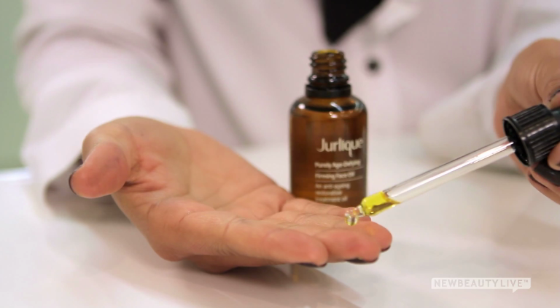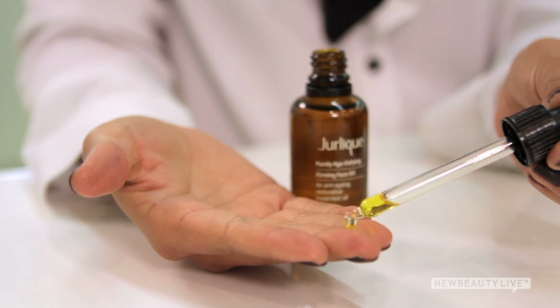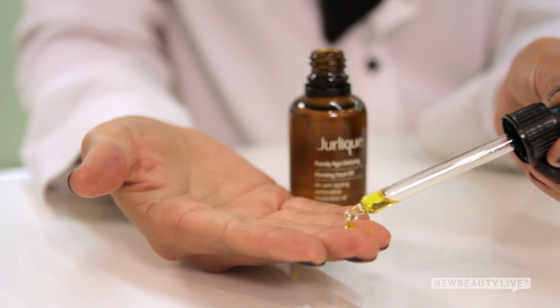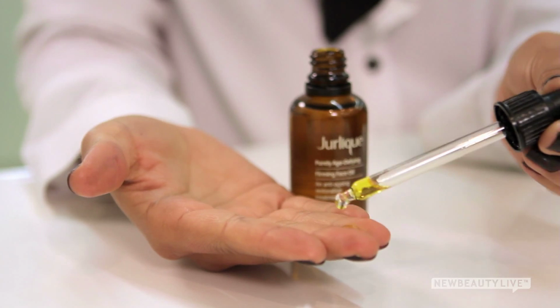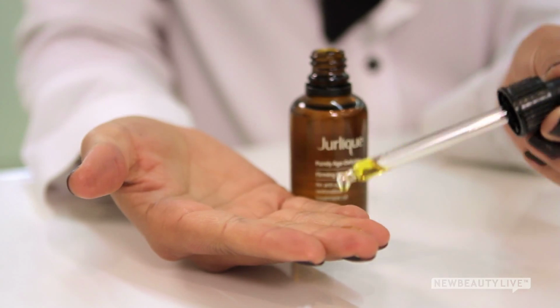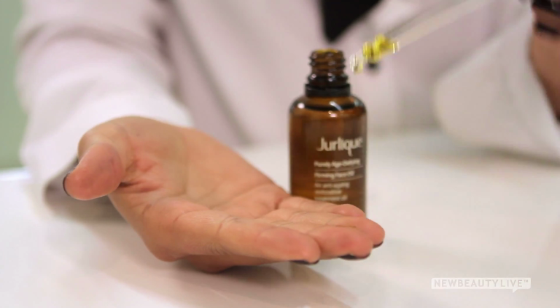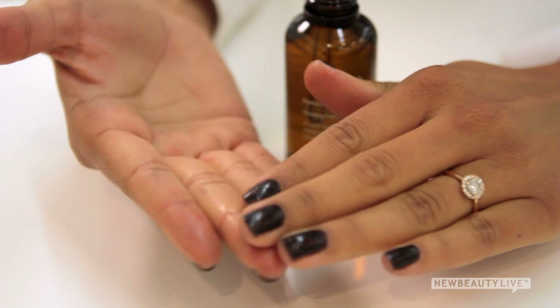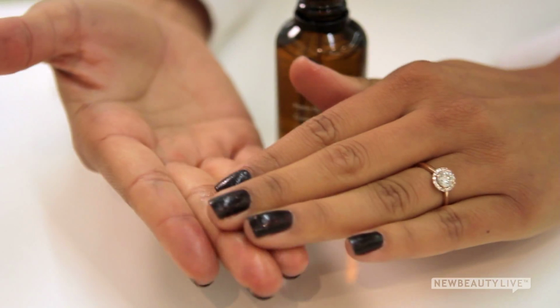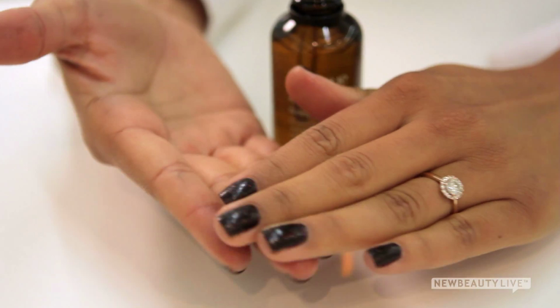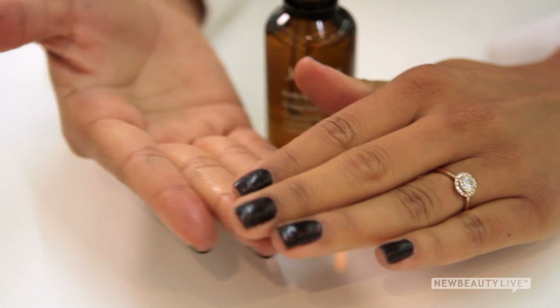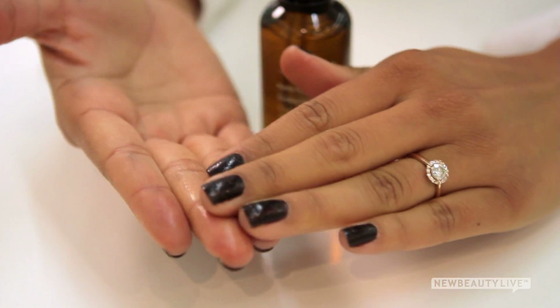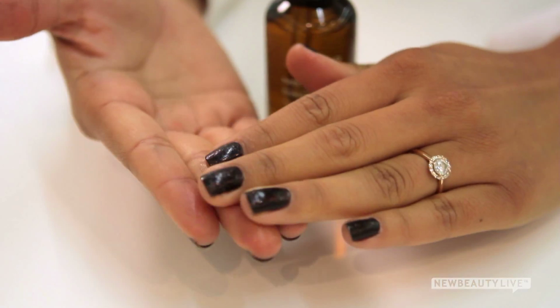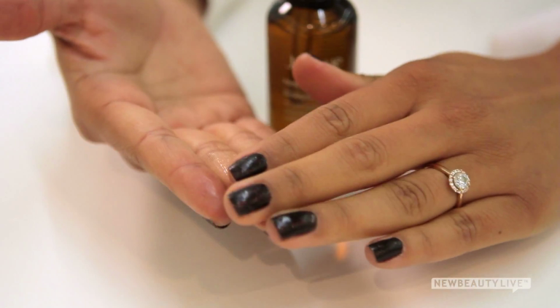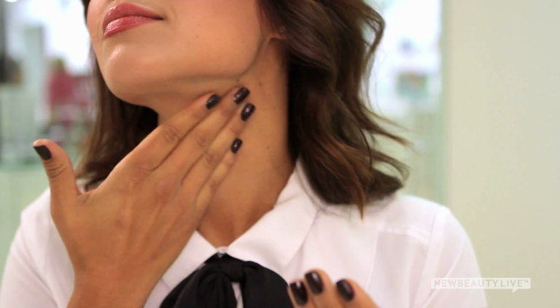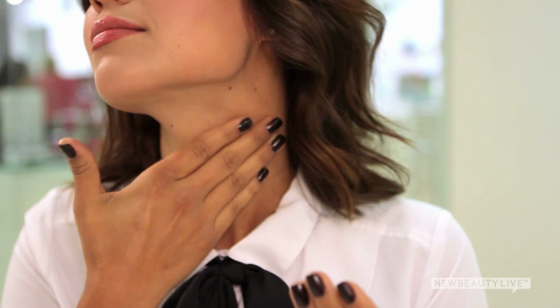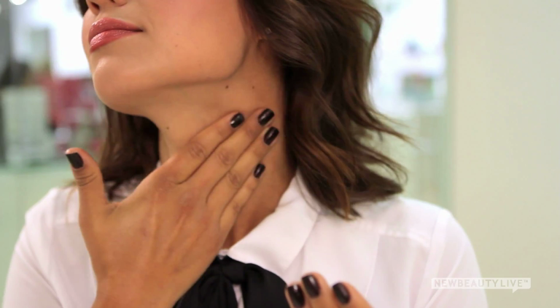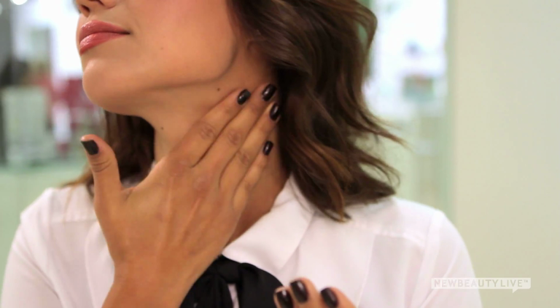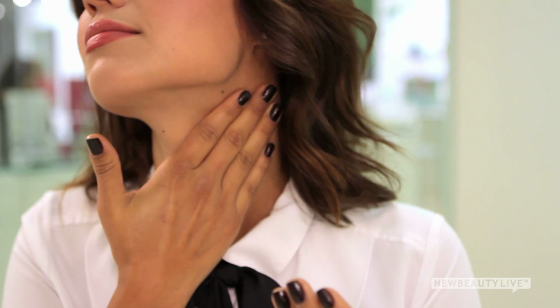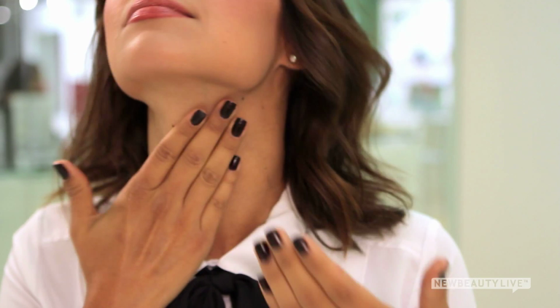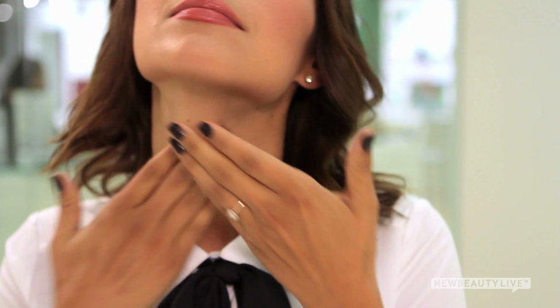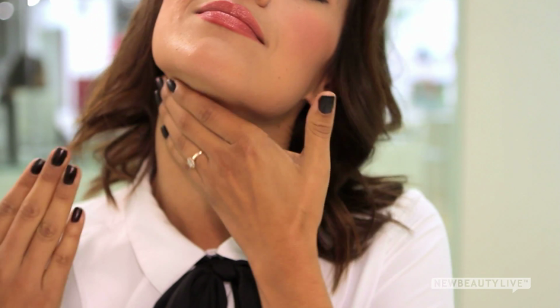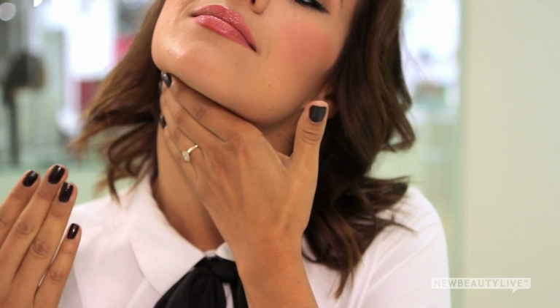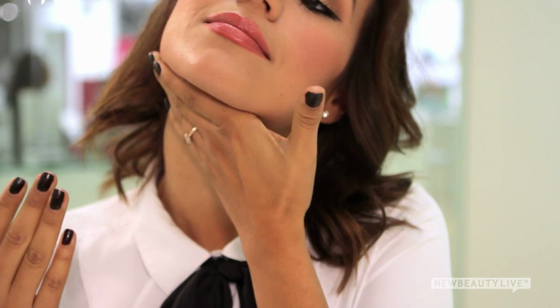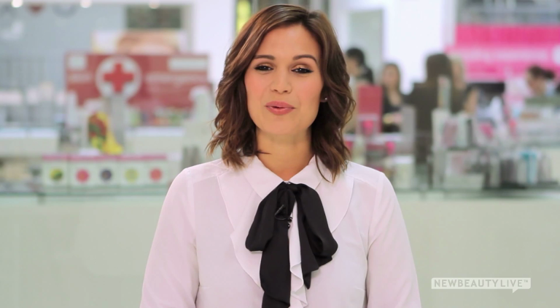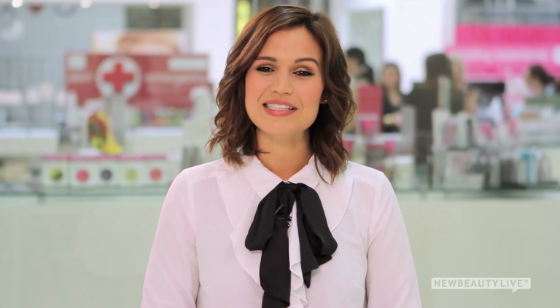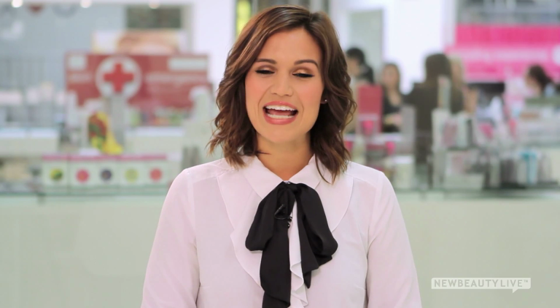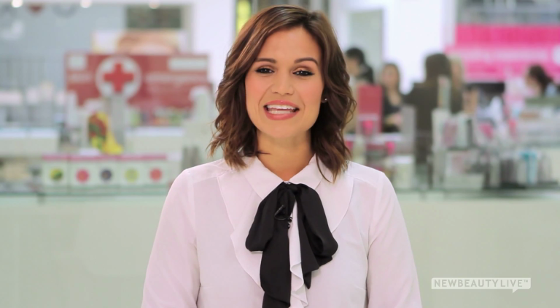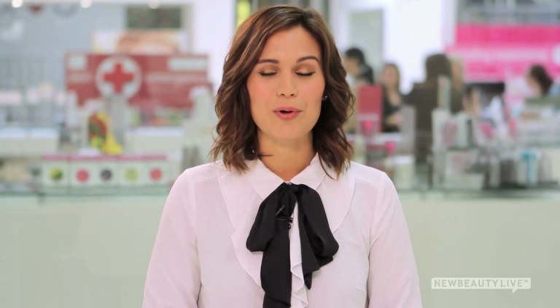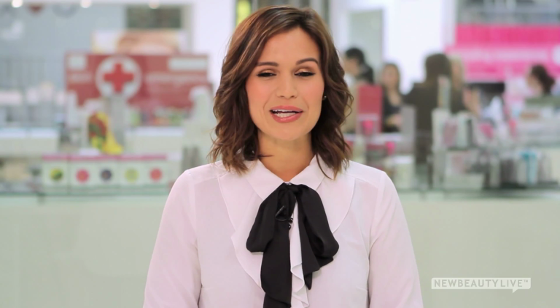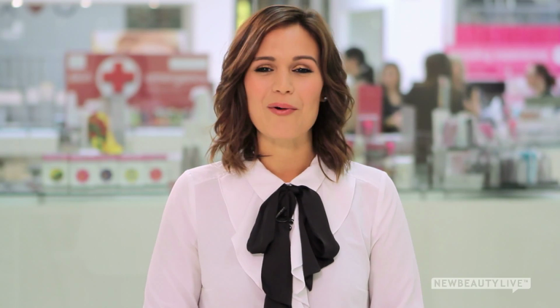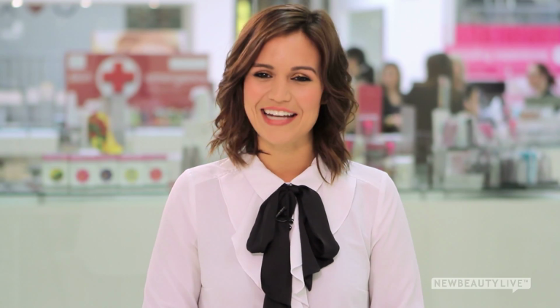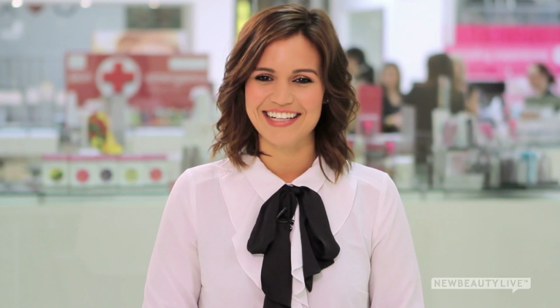Dispense two to three drops into your fingertips and gently press it onto your face and neck. You can use it once a day in the morning or at night.